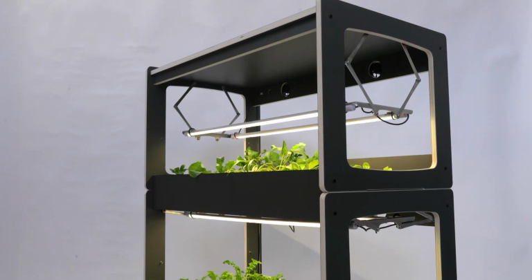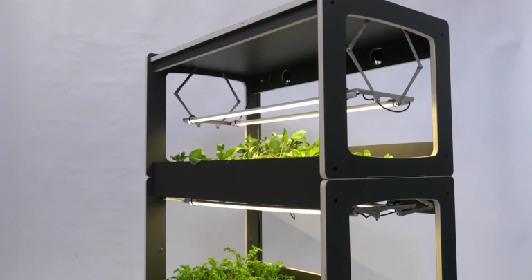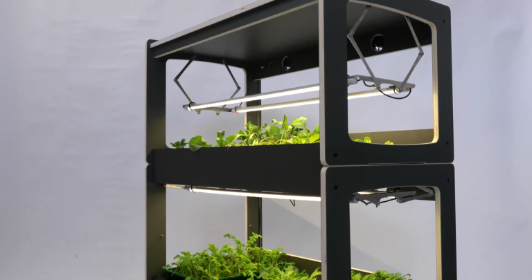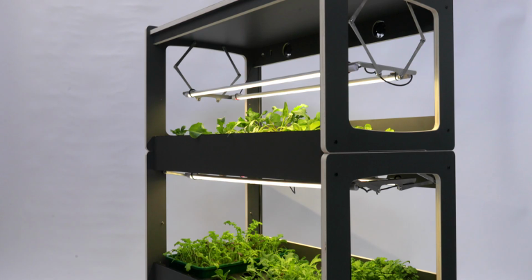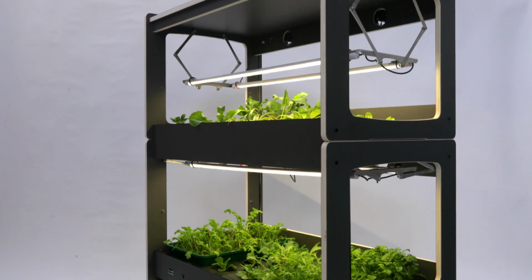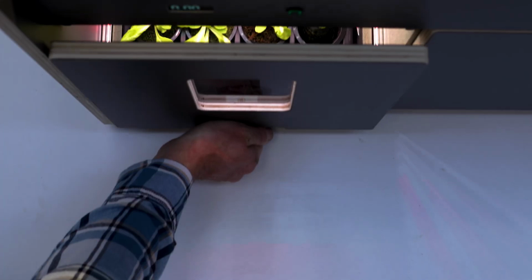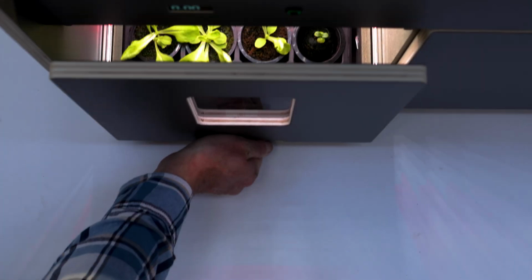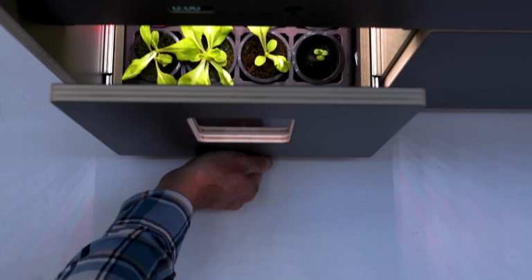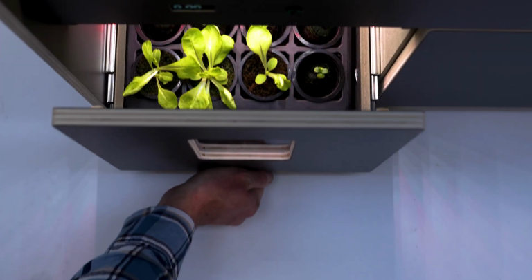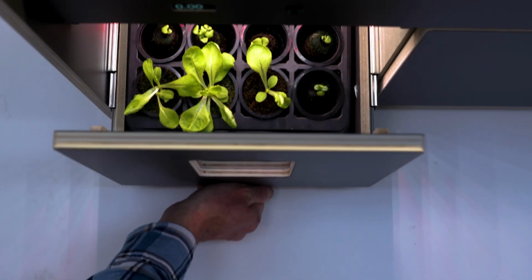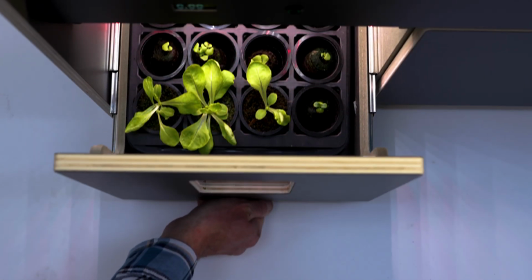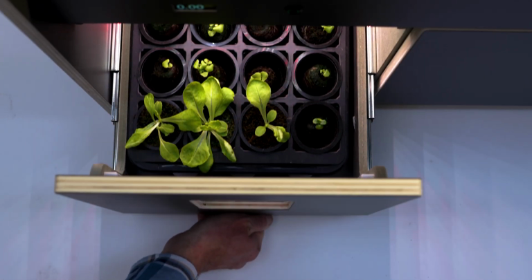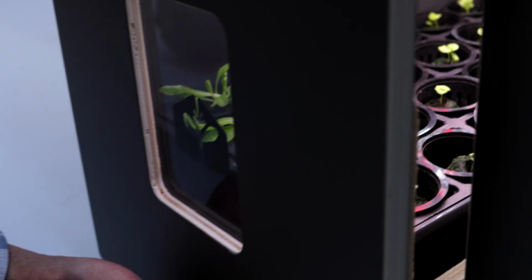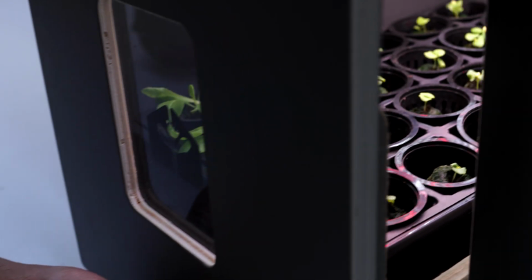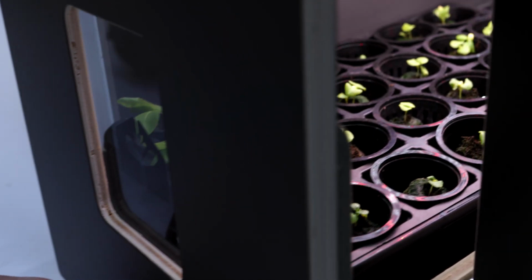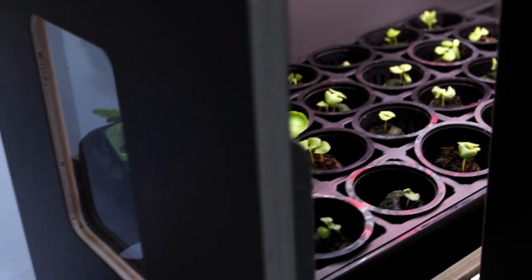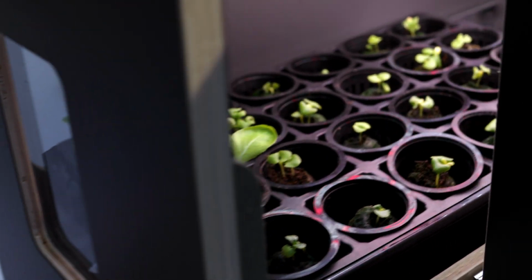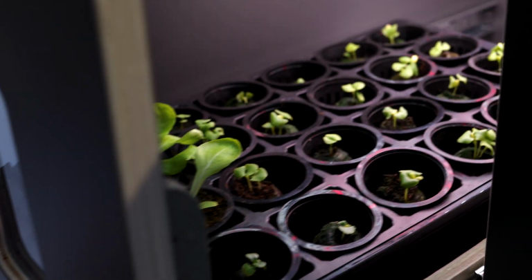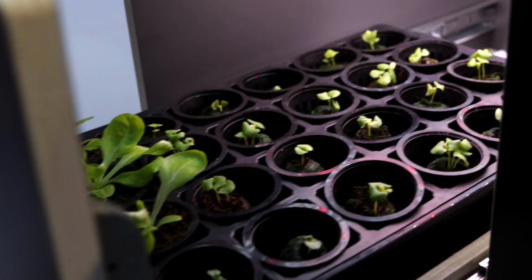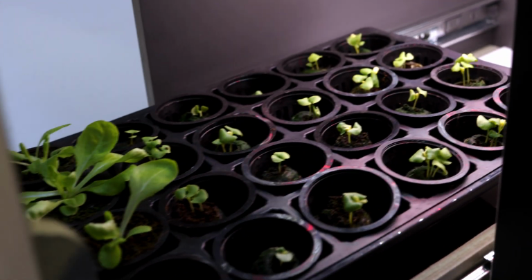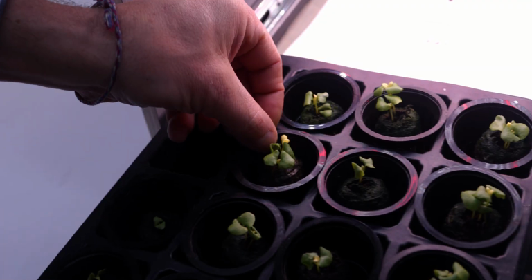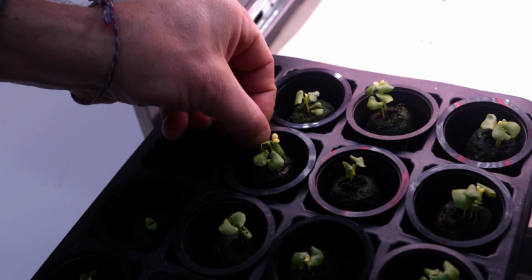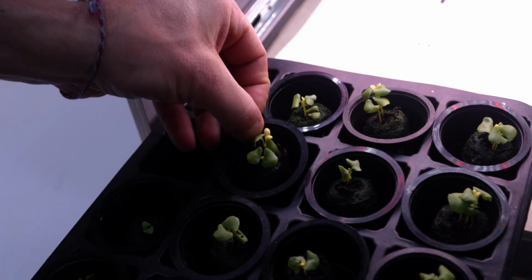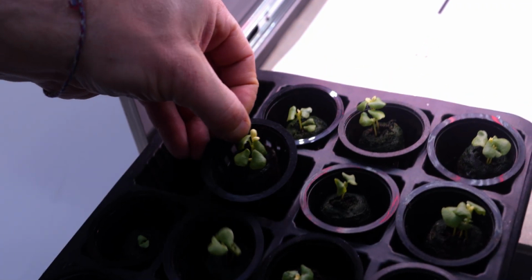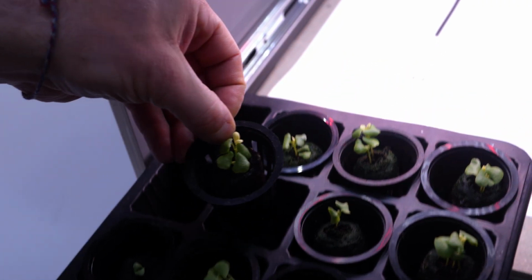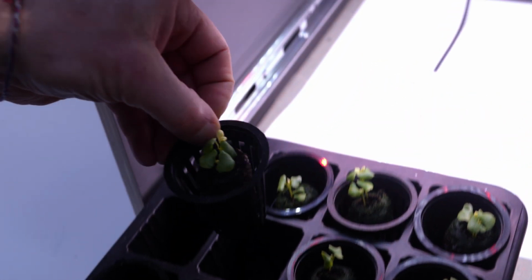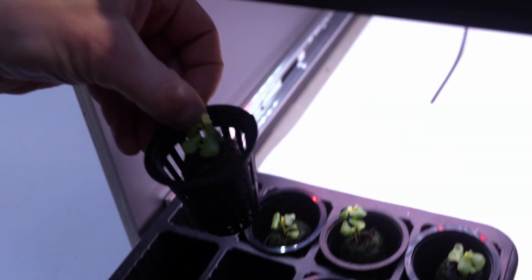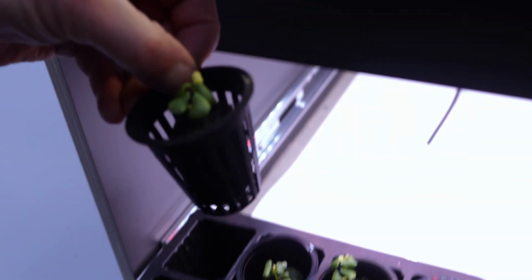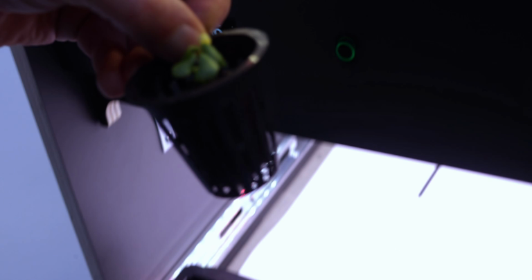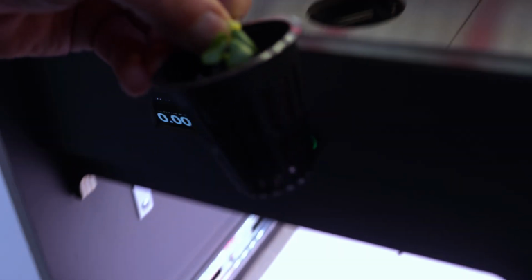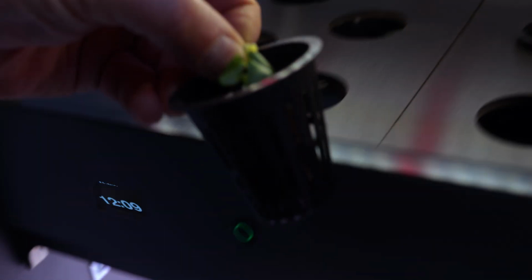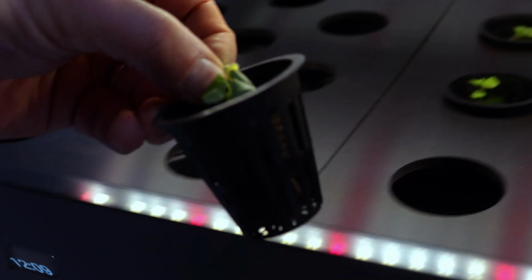Also in the base unit is a climate-controlled nursery, so you can set the temperature and lighting regime for perfect germination.